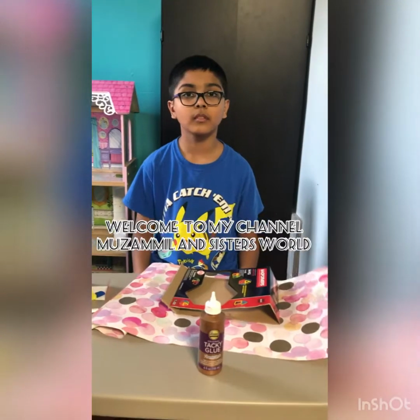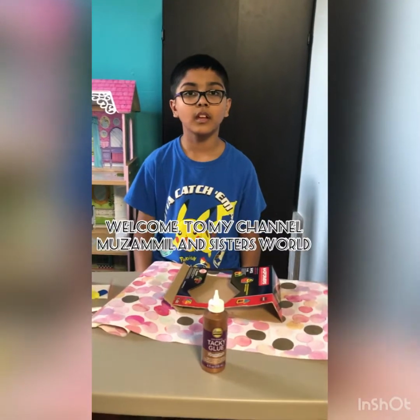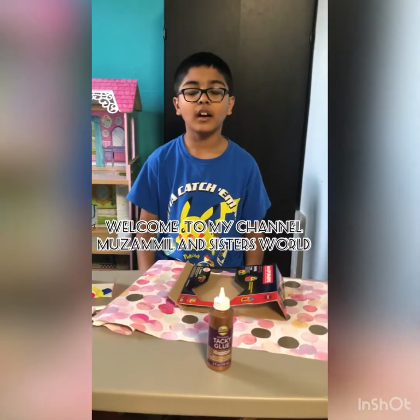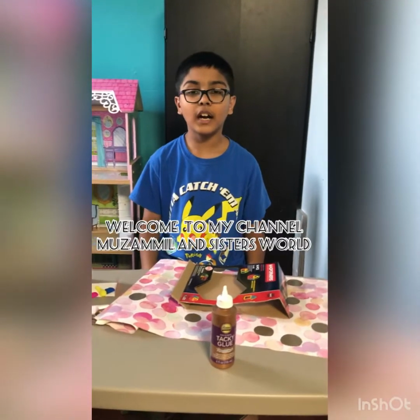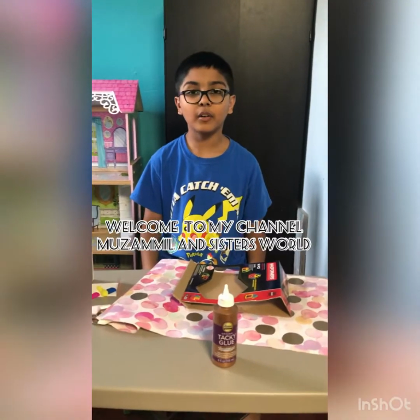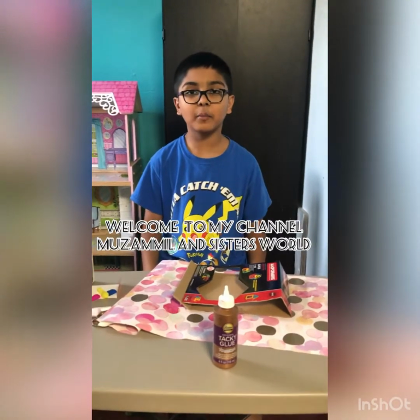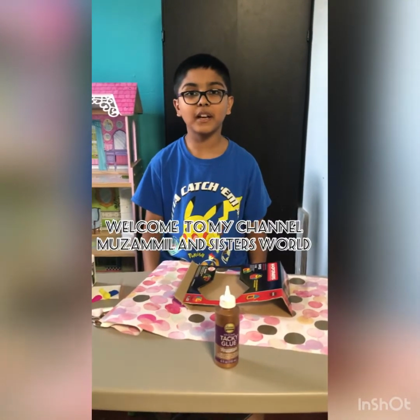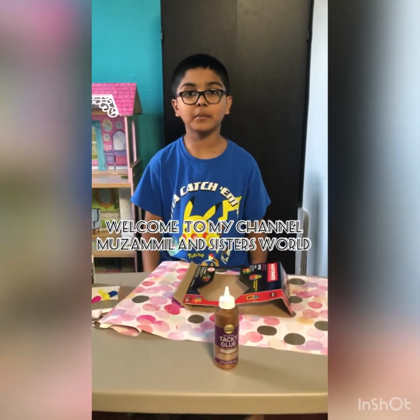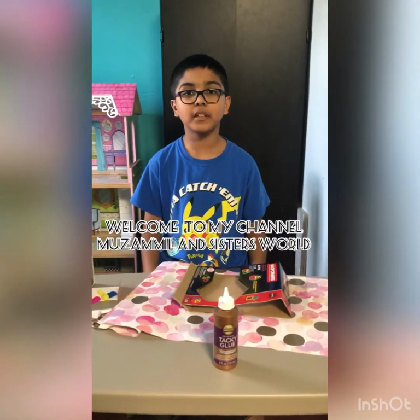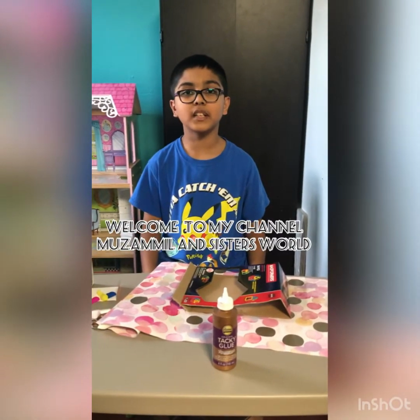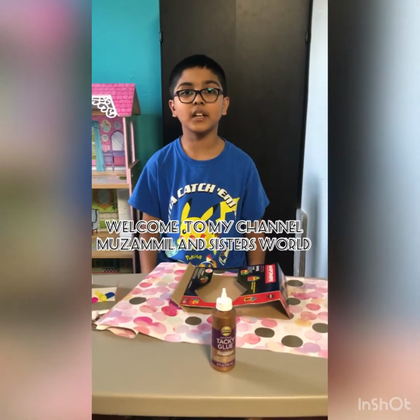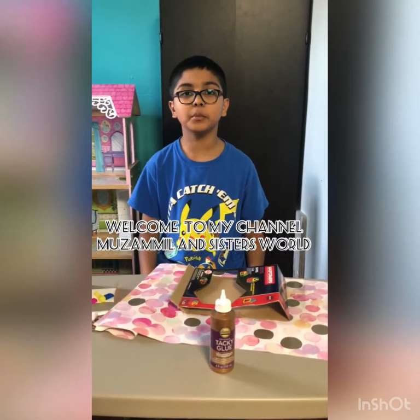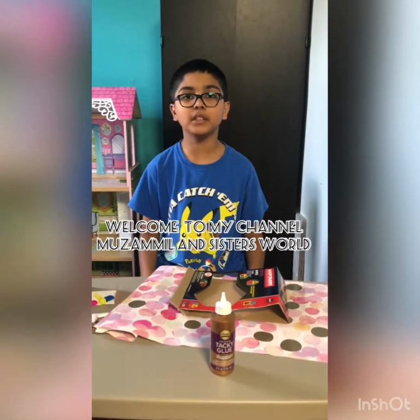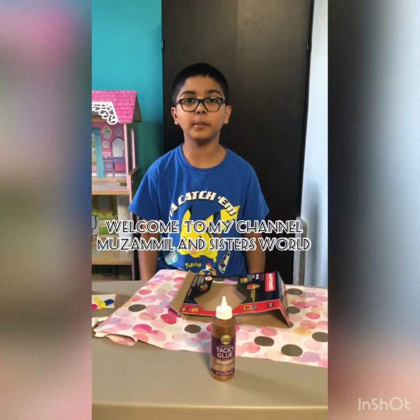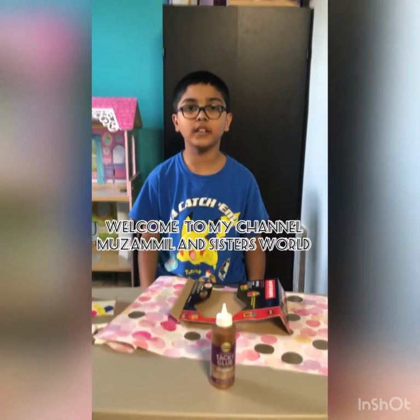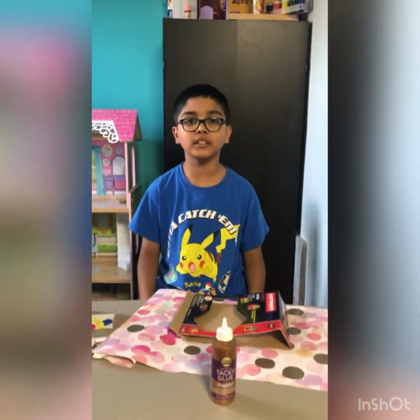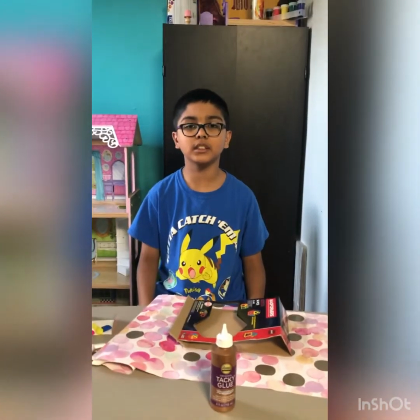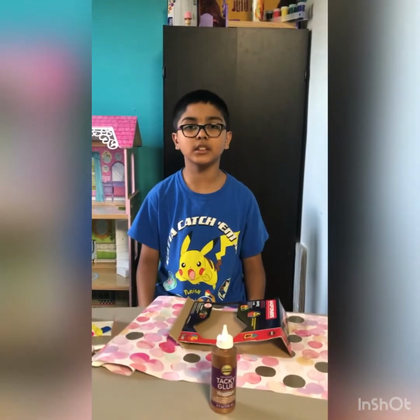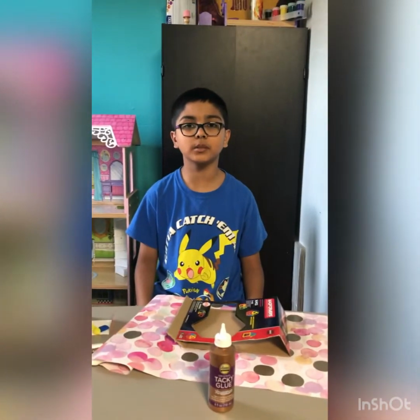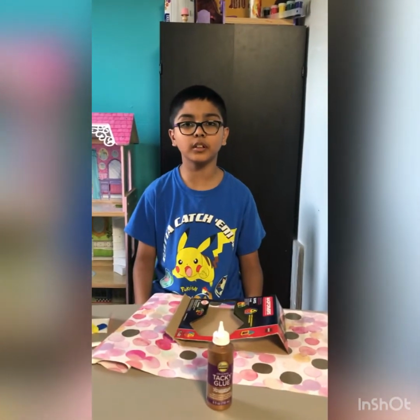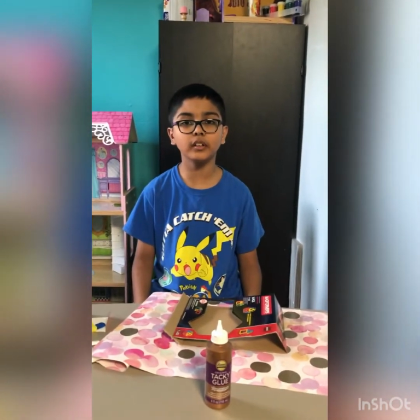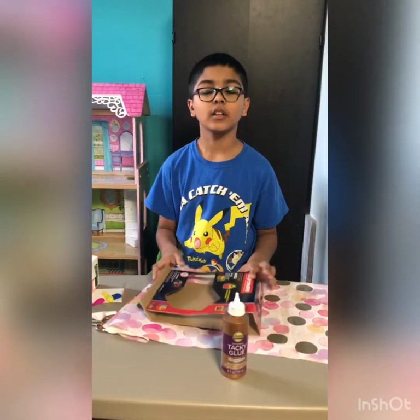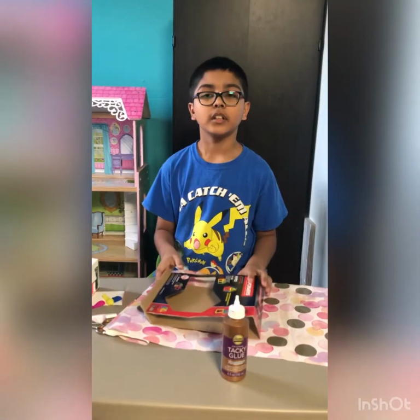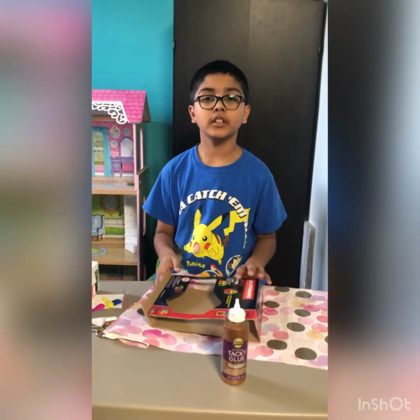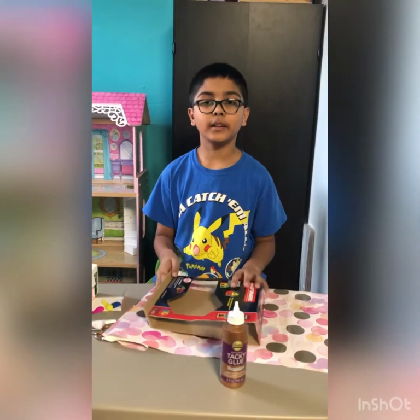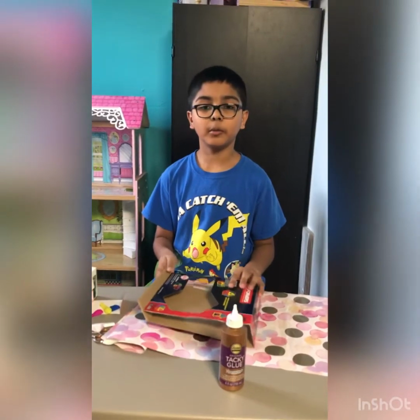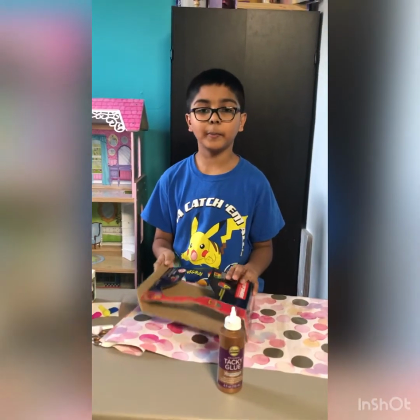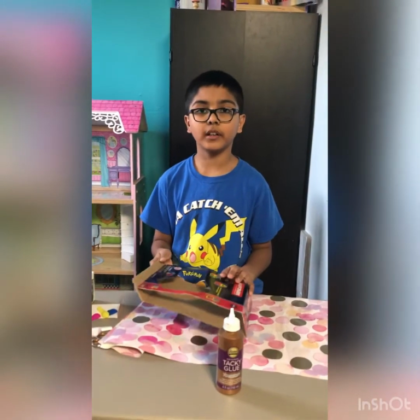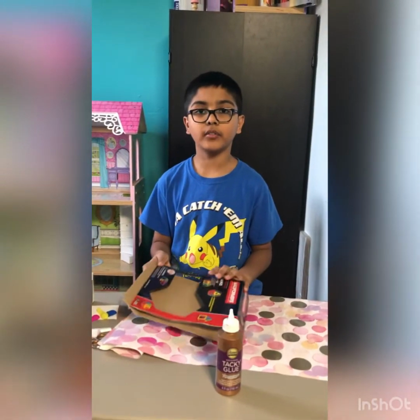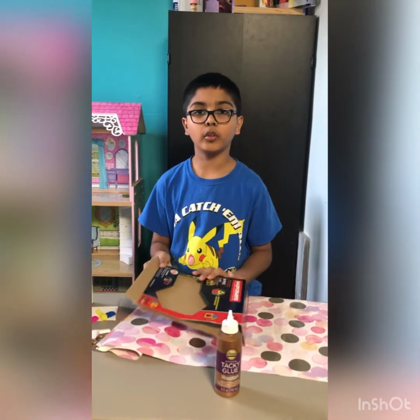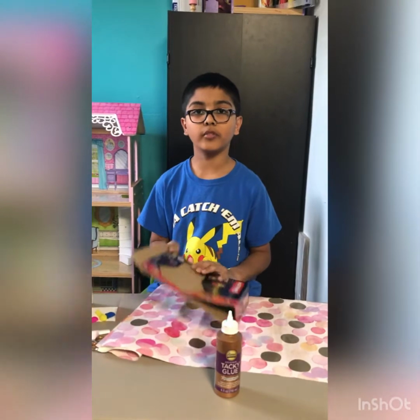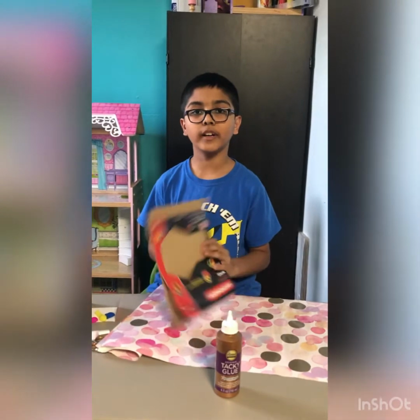Hi, welcome back to my channel with Zemberland's History World. Today we will make a photo frame.